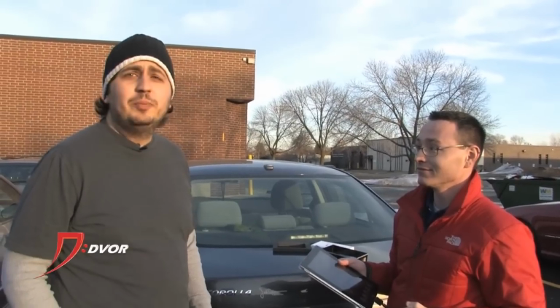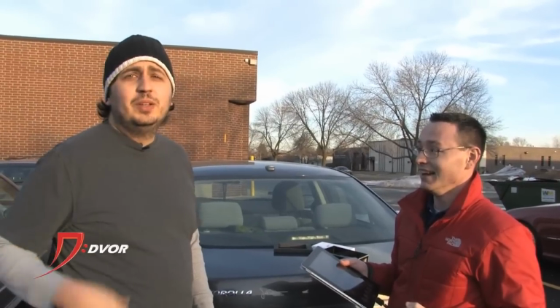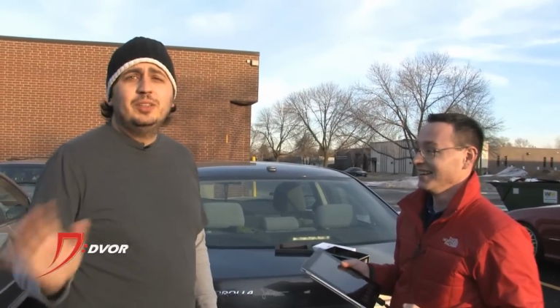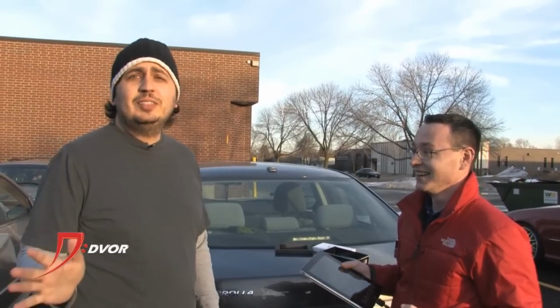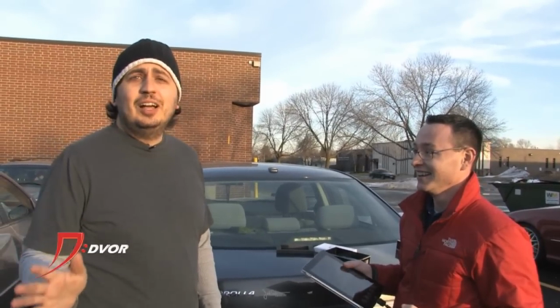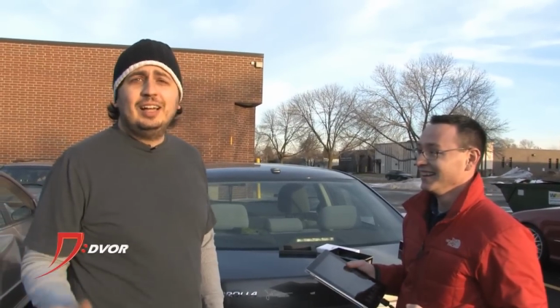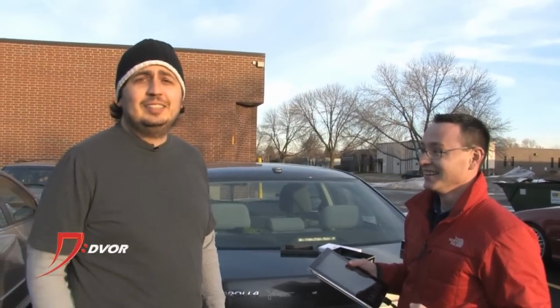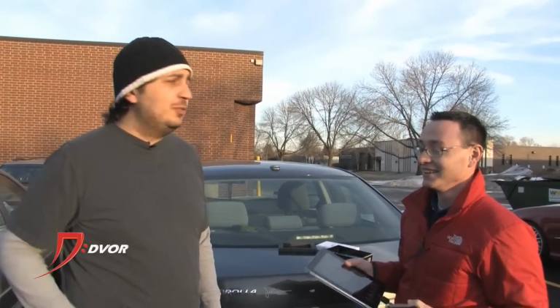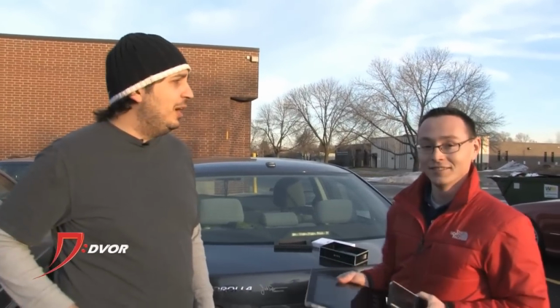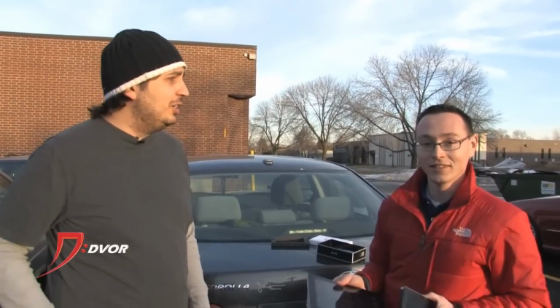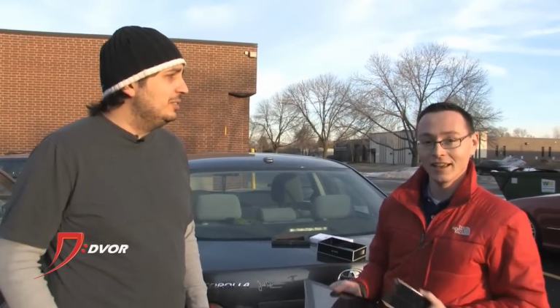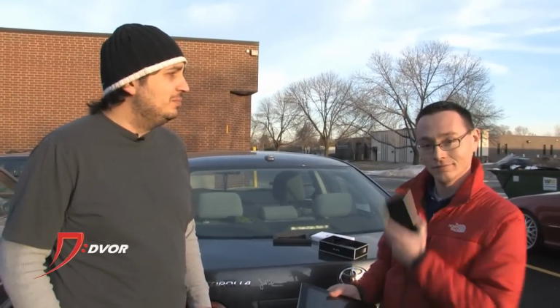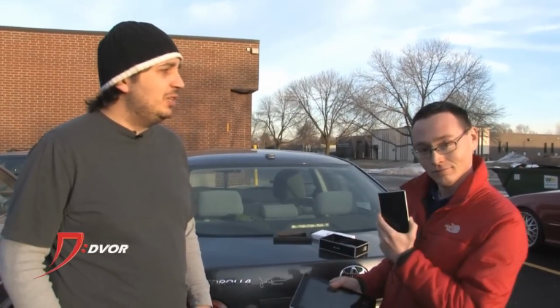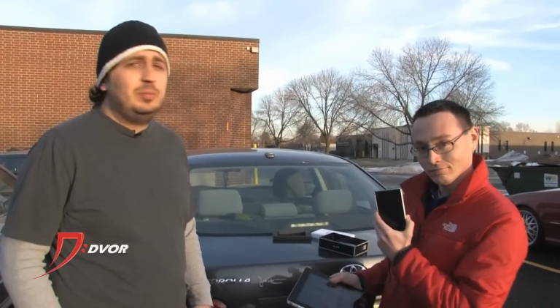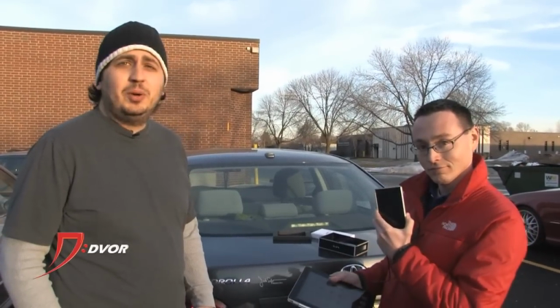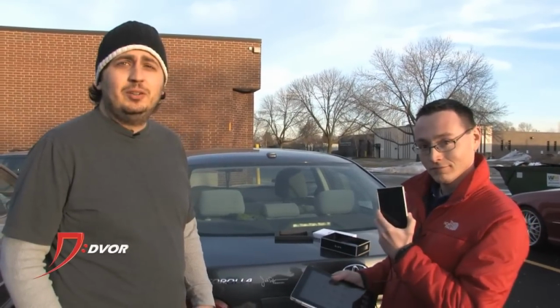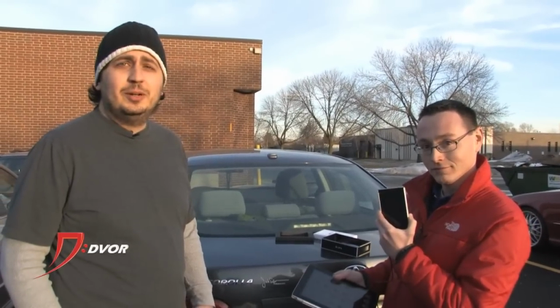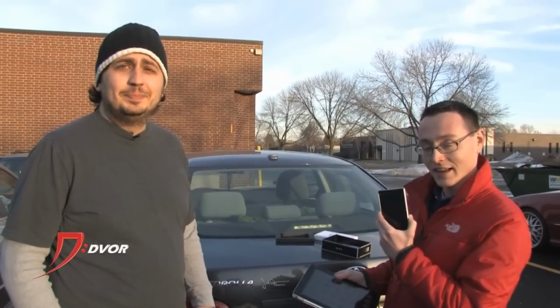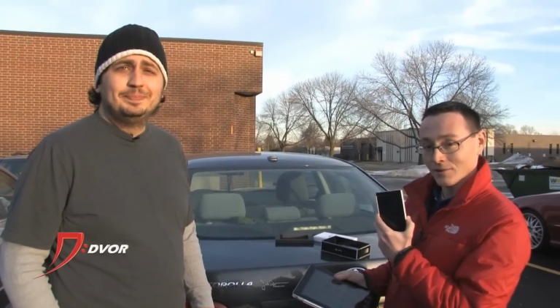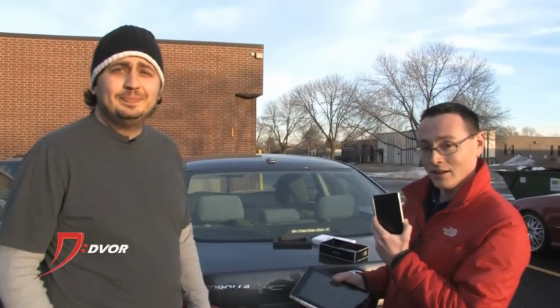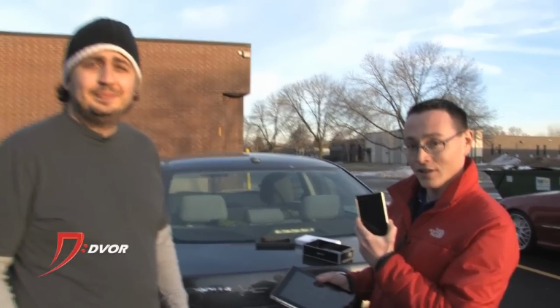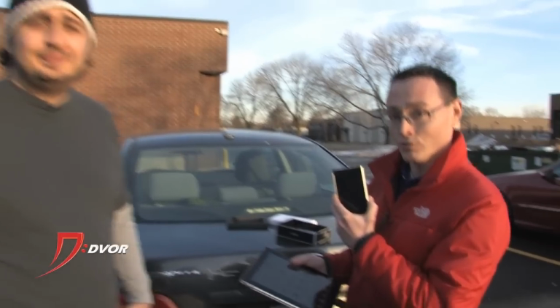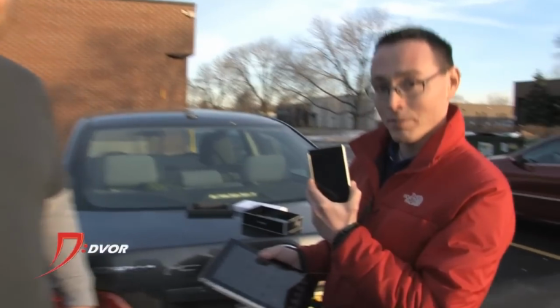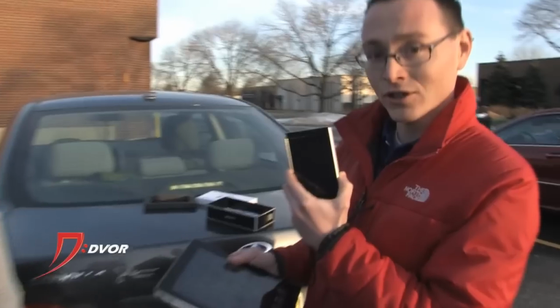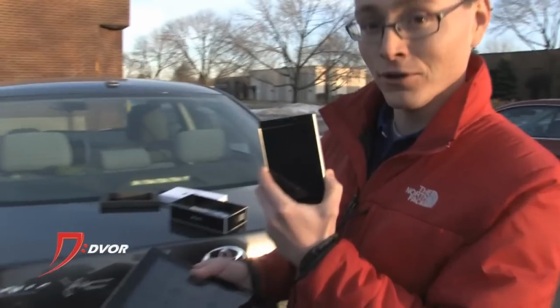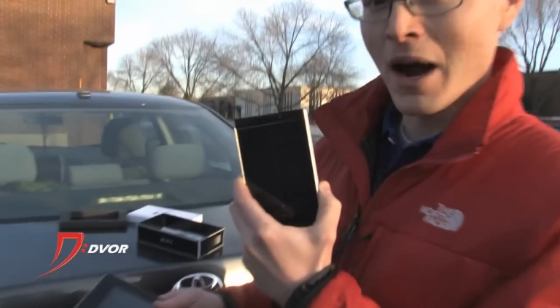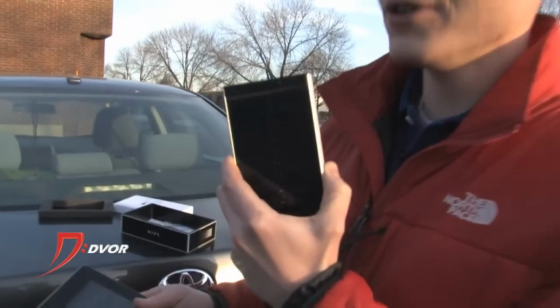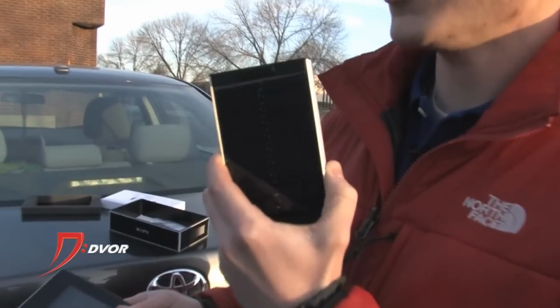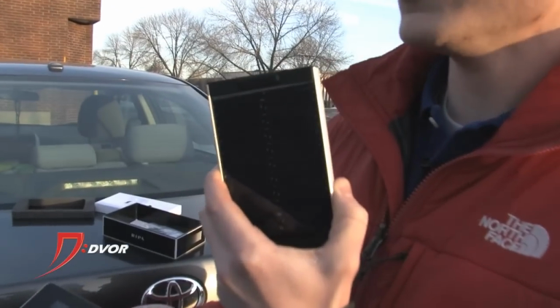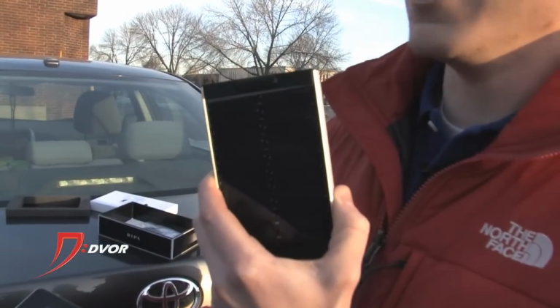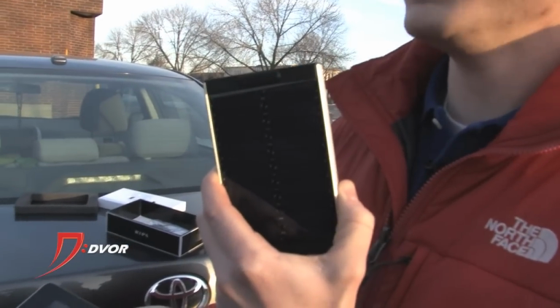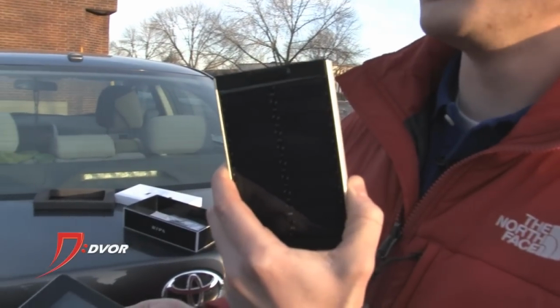Thanks a lot guys, thanks for watching and thanks for being part of the war. Get ready to get your Ripa solar powered charger number two.